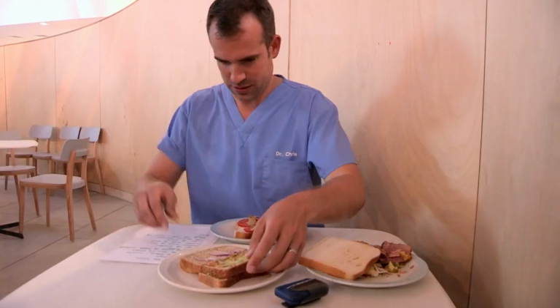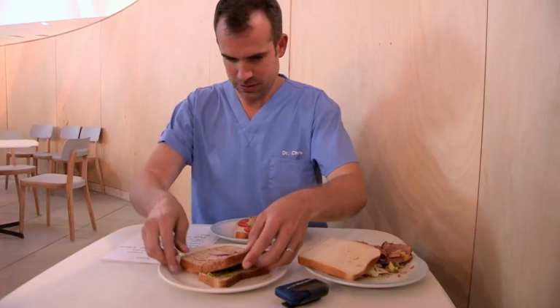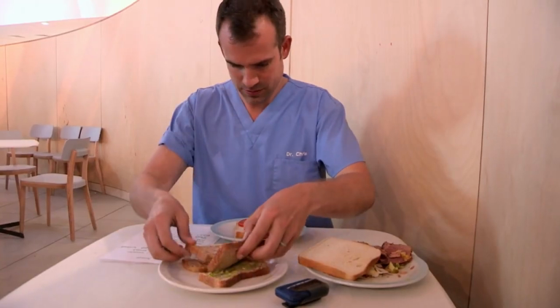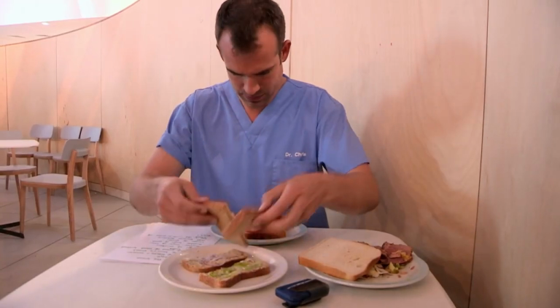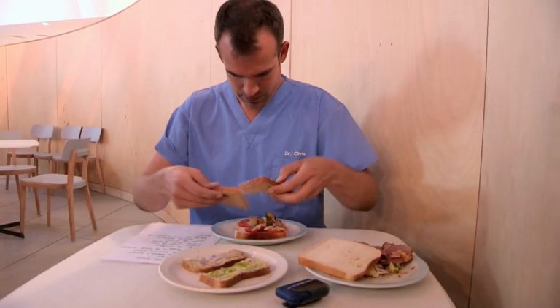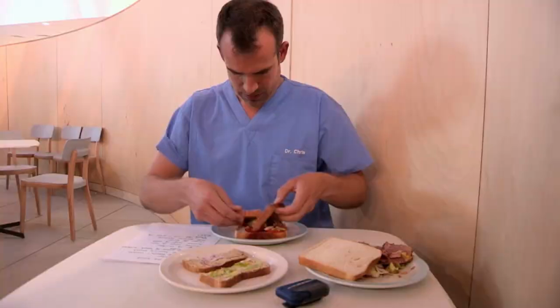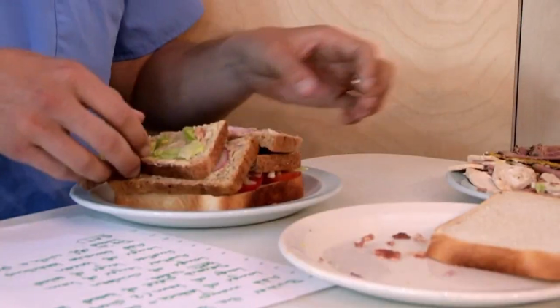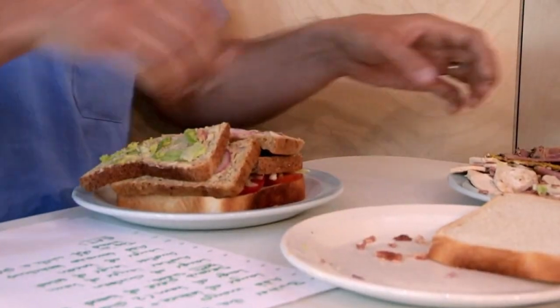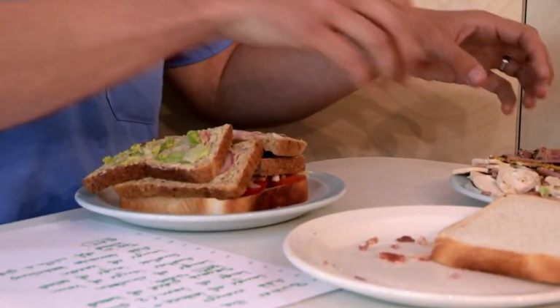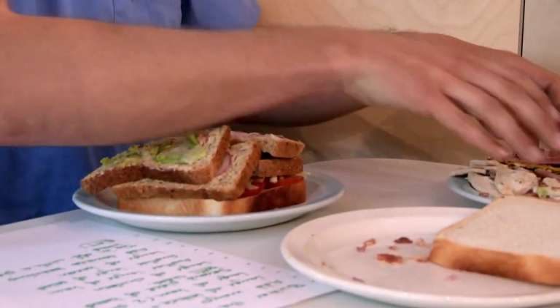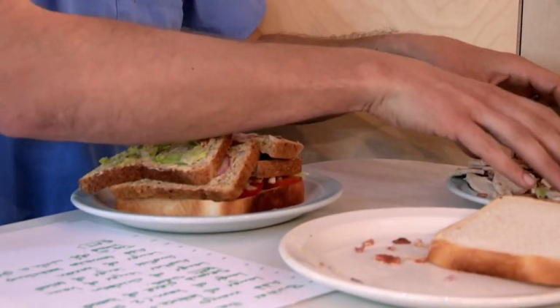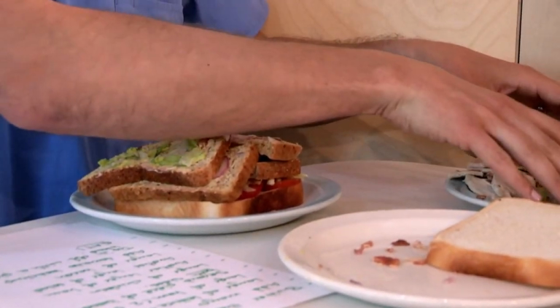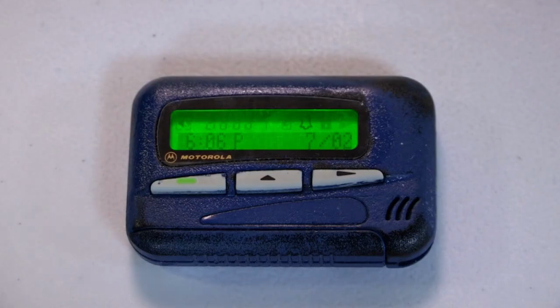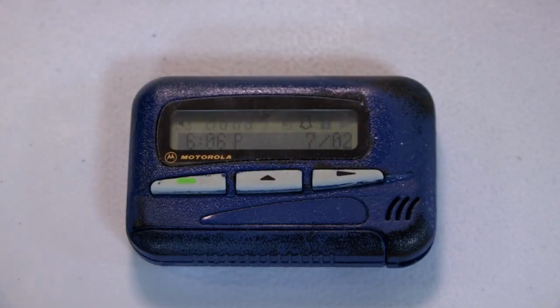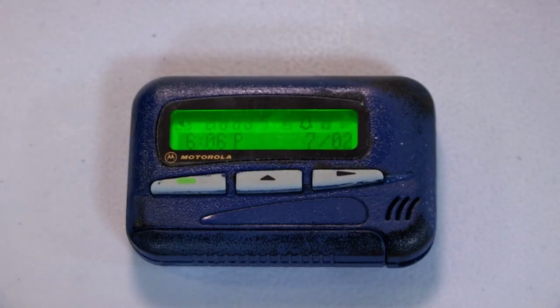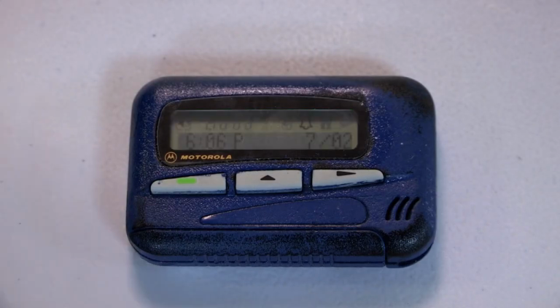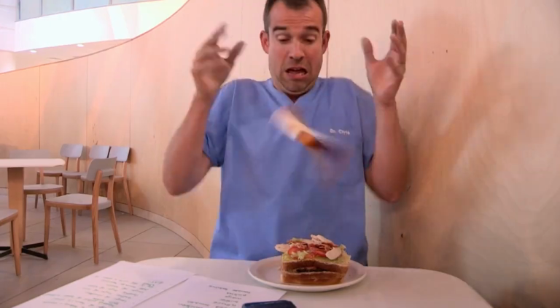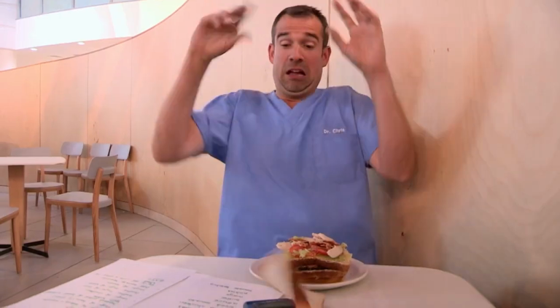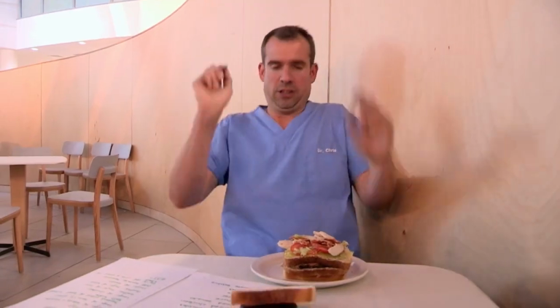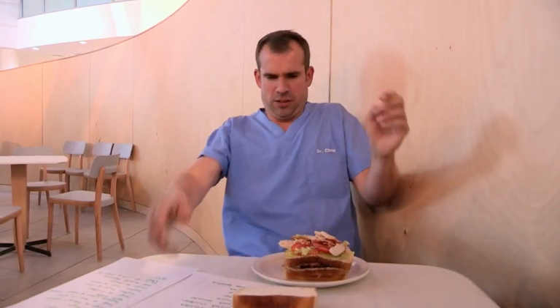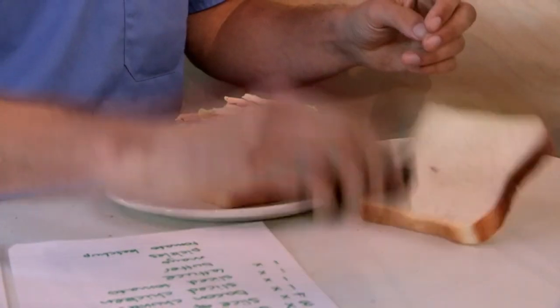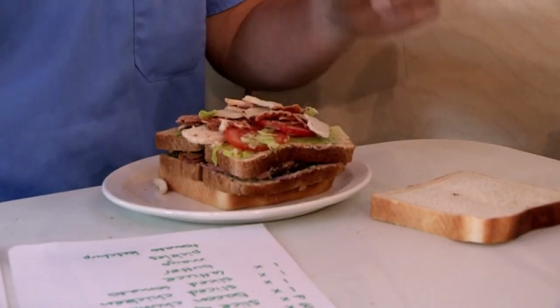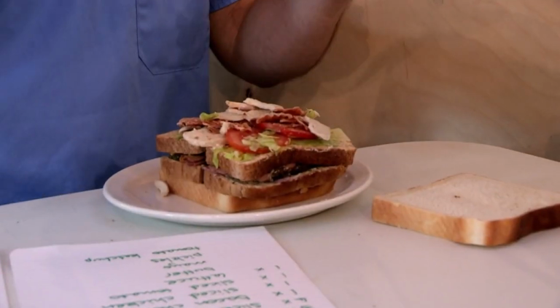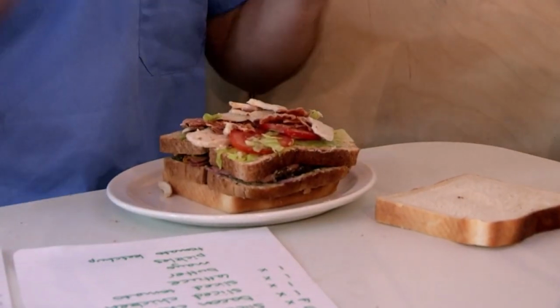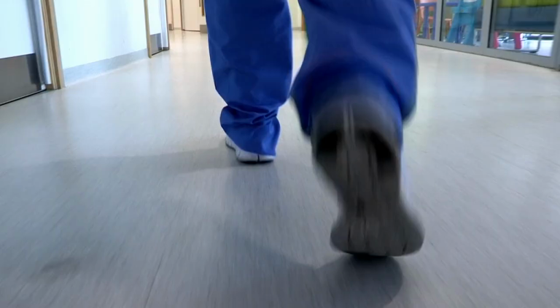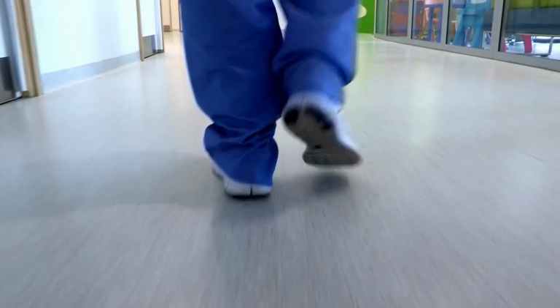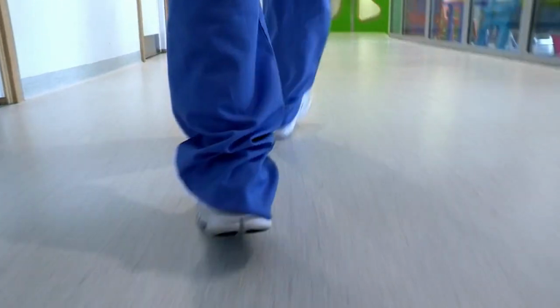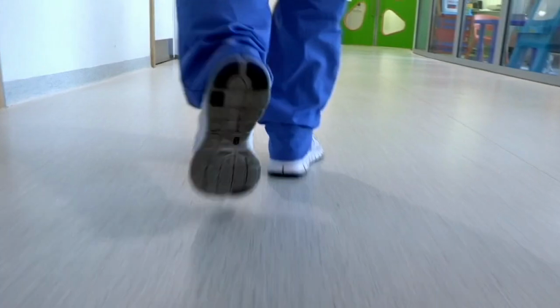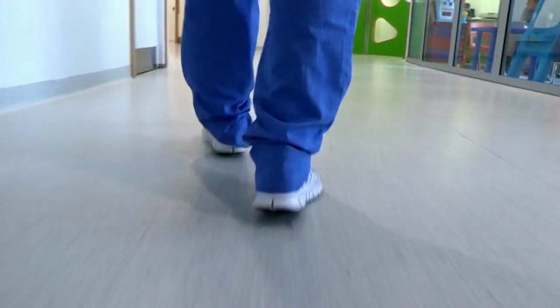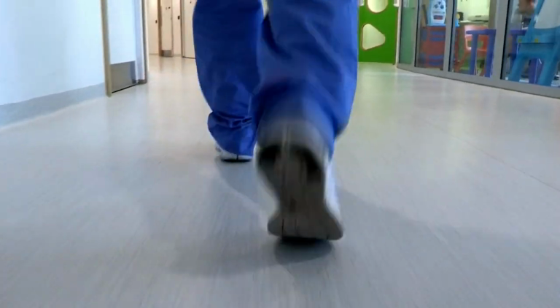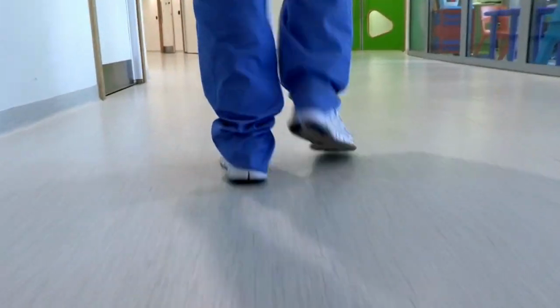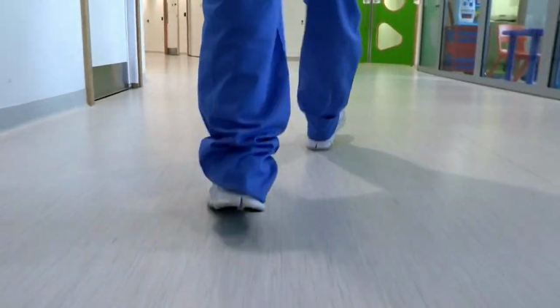In the hospital, Chris is in a ripe pickle — there's a question, and someone's hungry for answers.